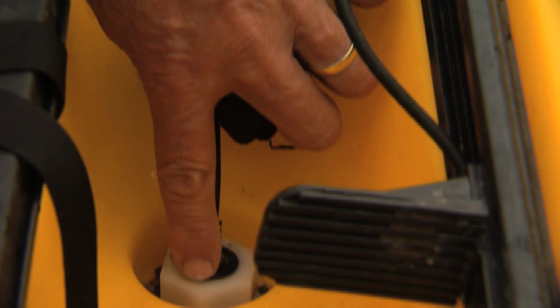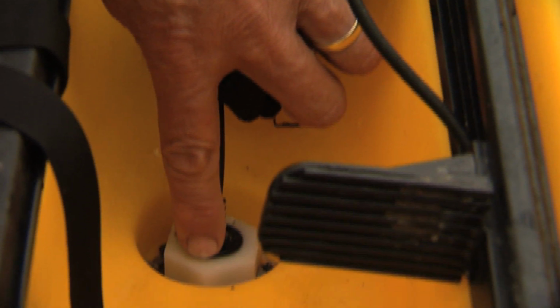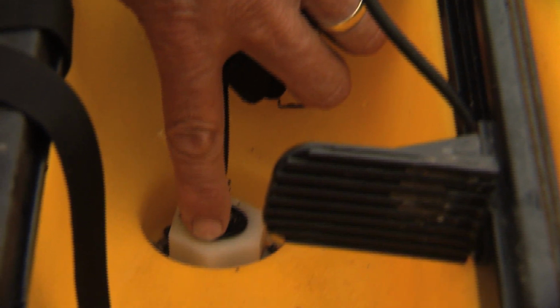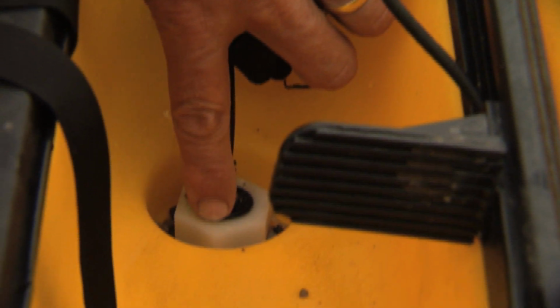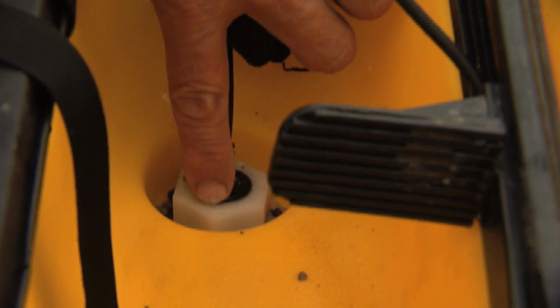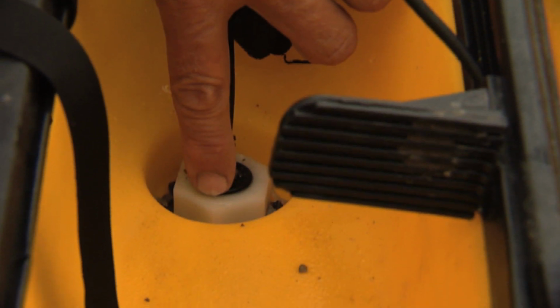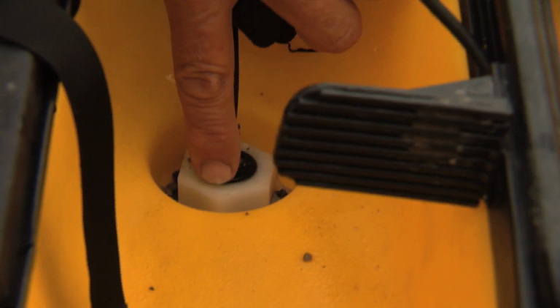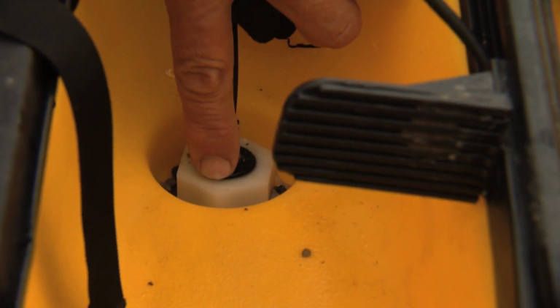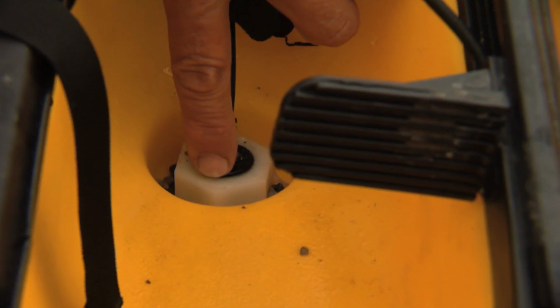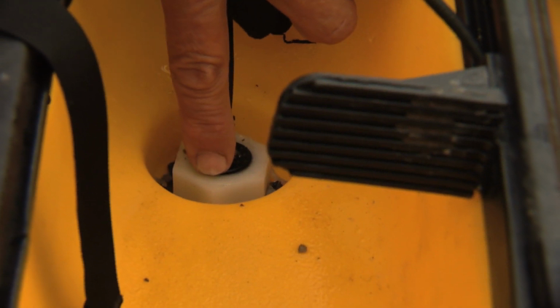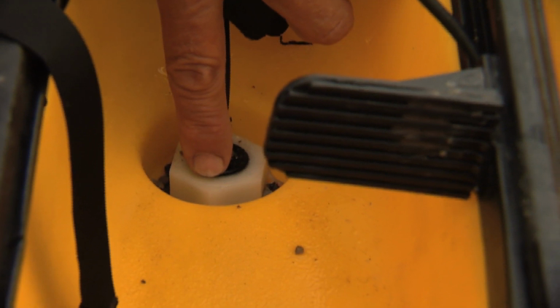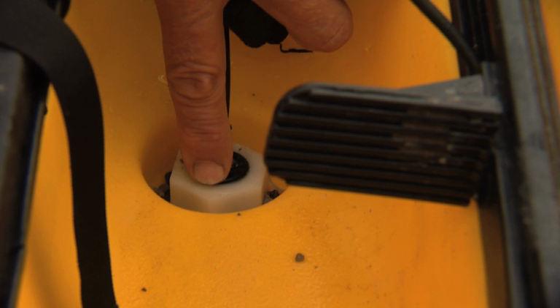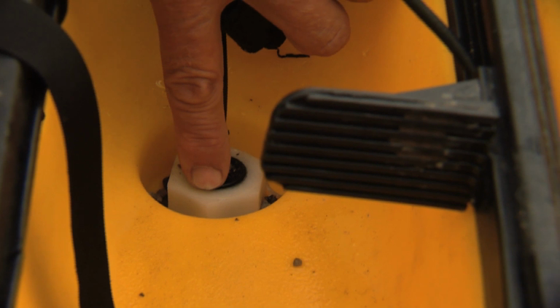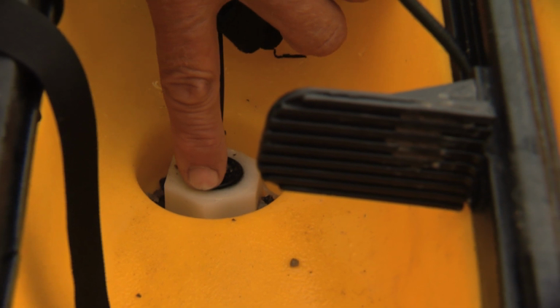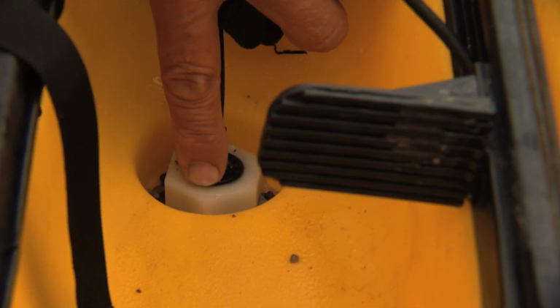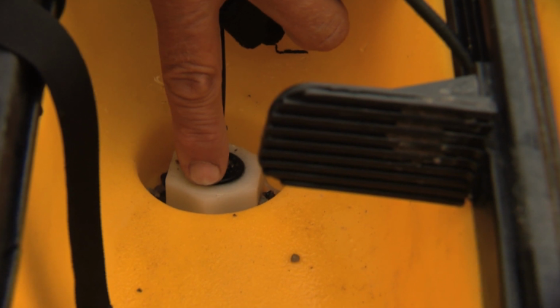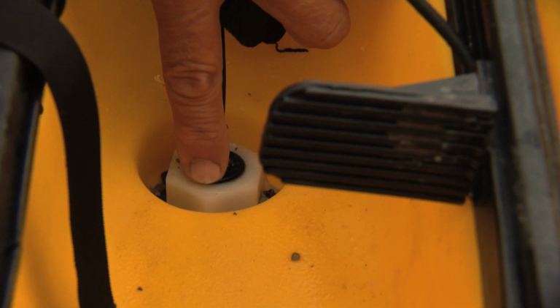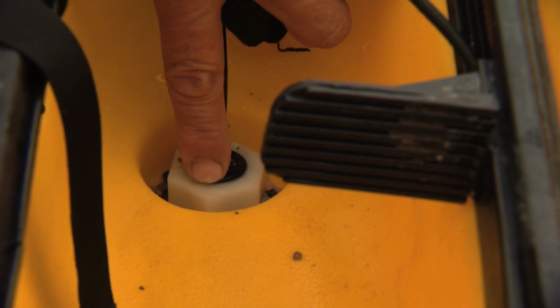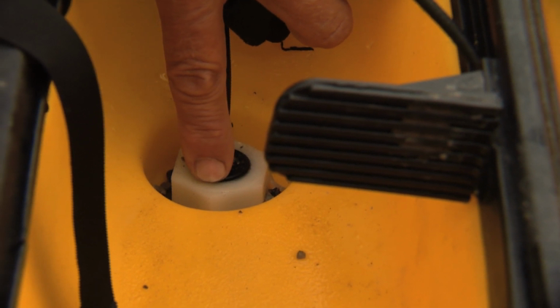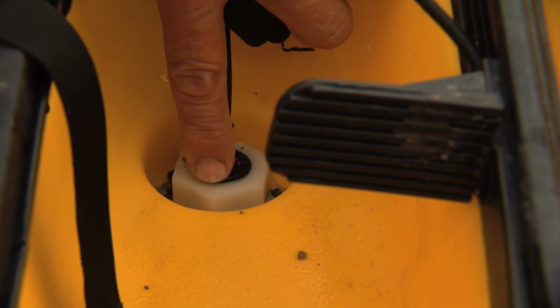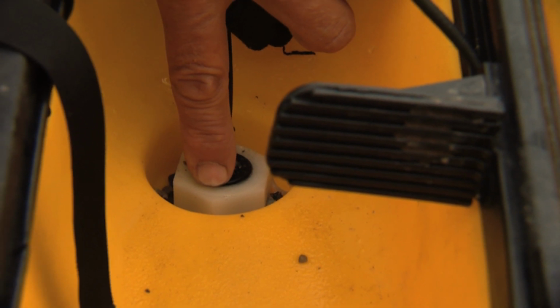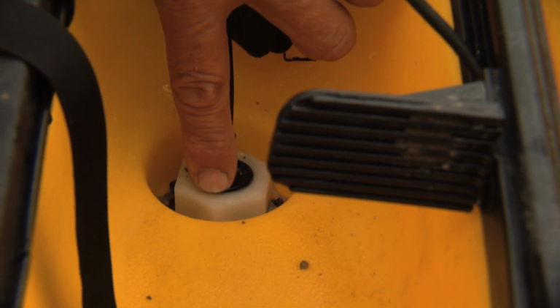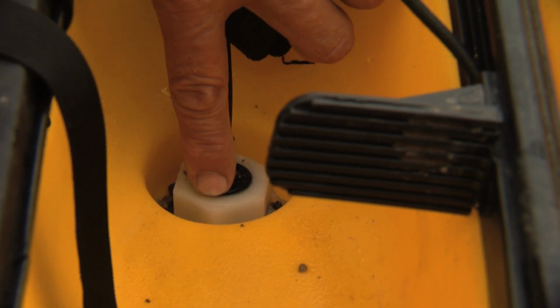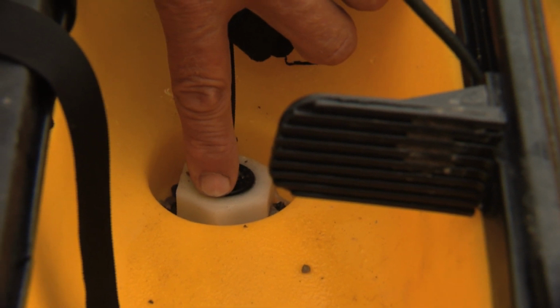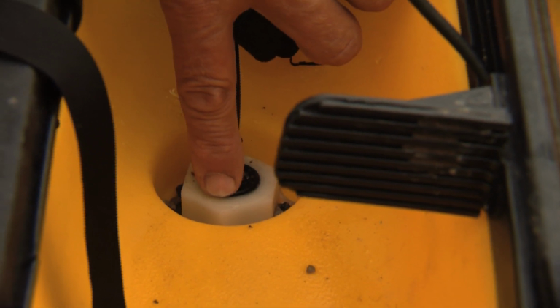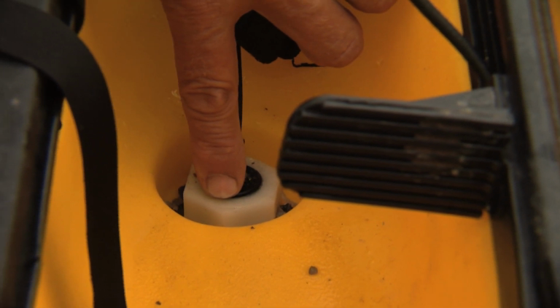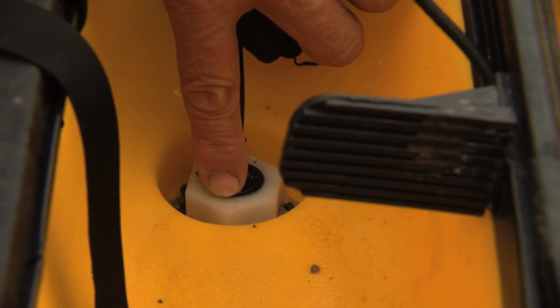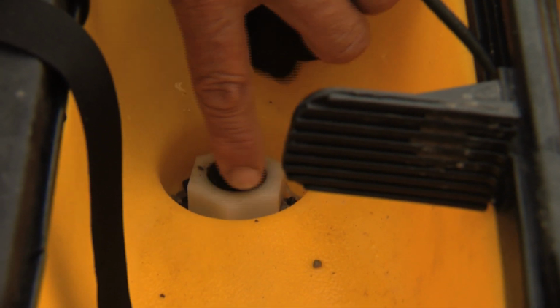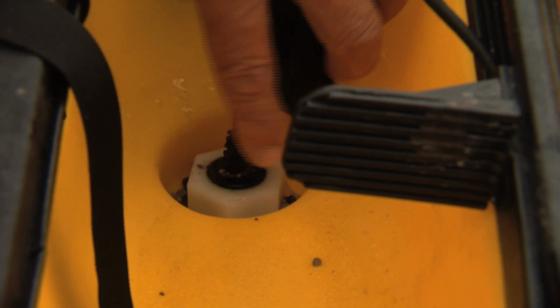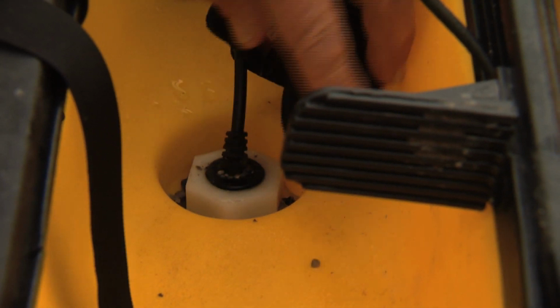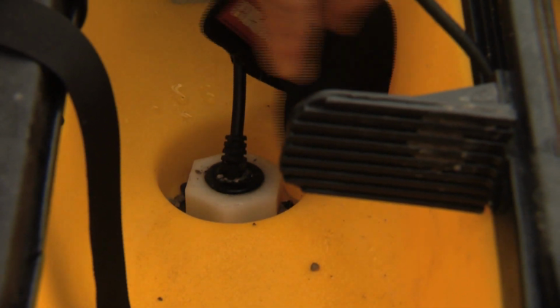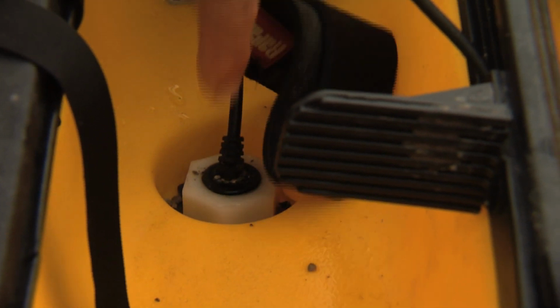That's where the transducer is, and if you hear that ticking — tick, tick, tick — that's the actual sound it makes.